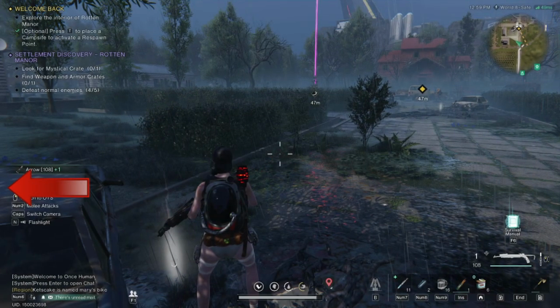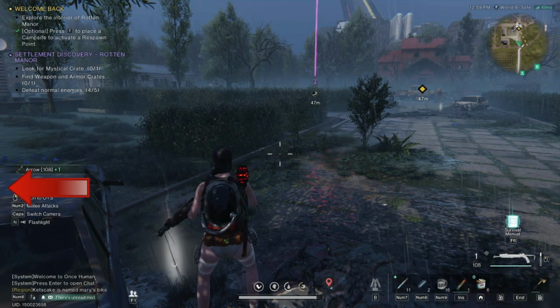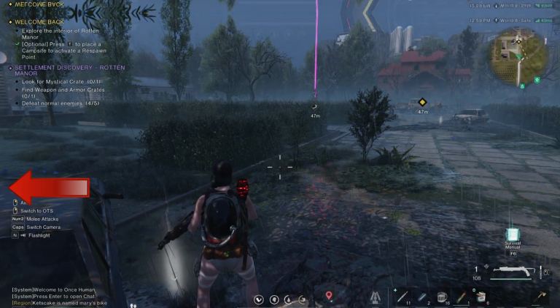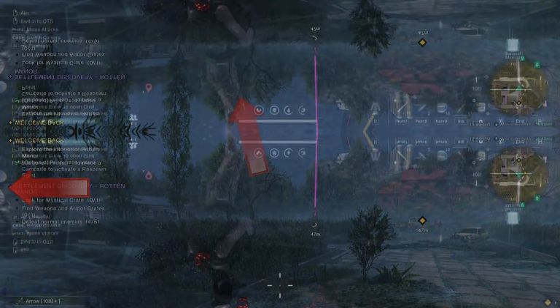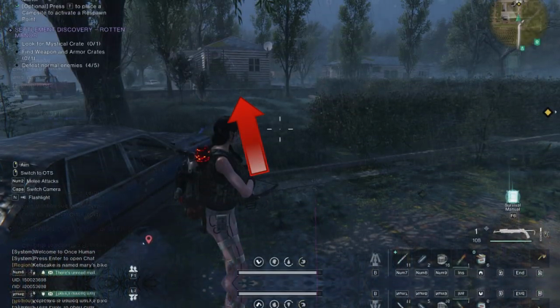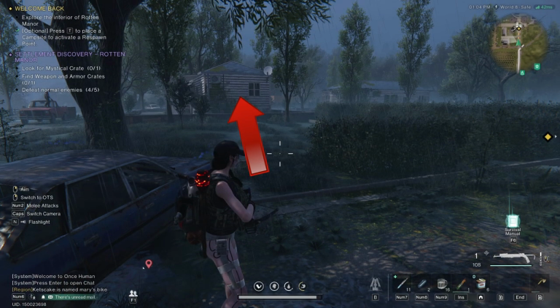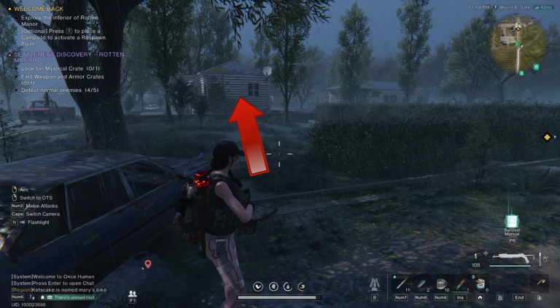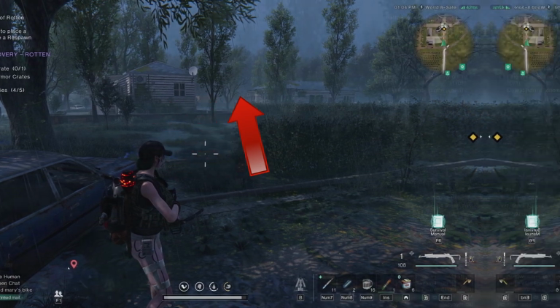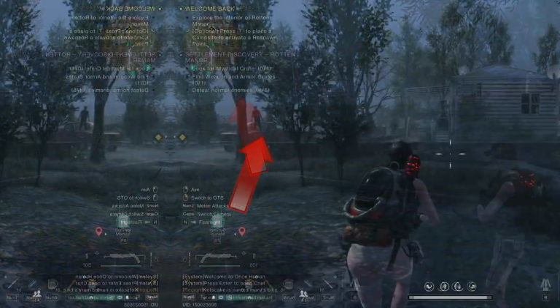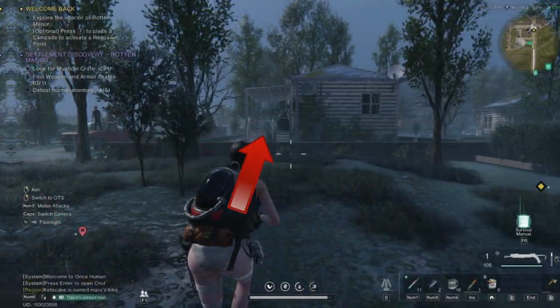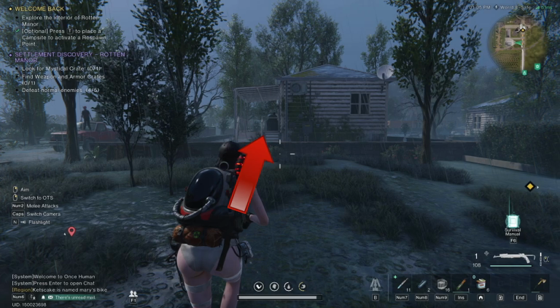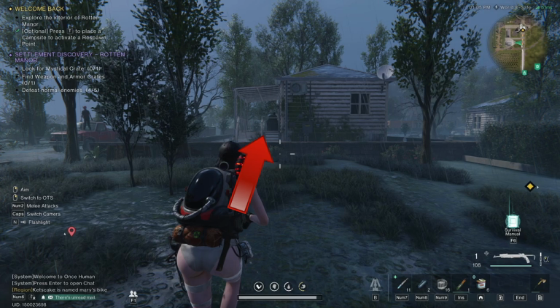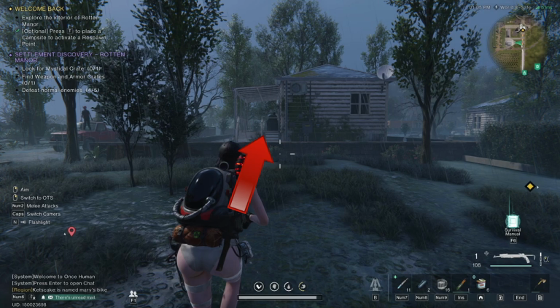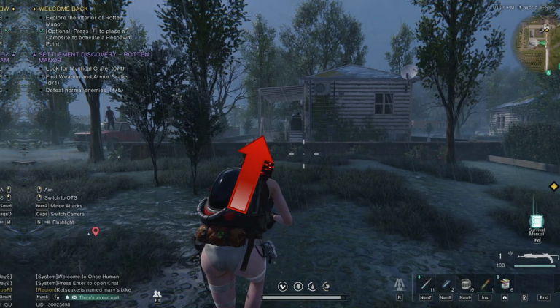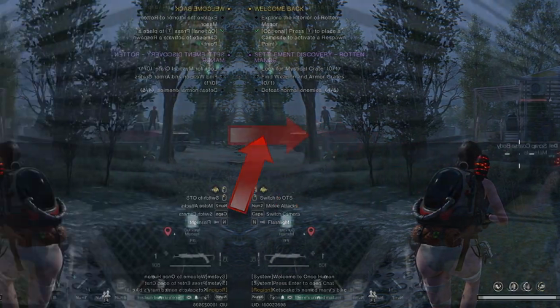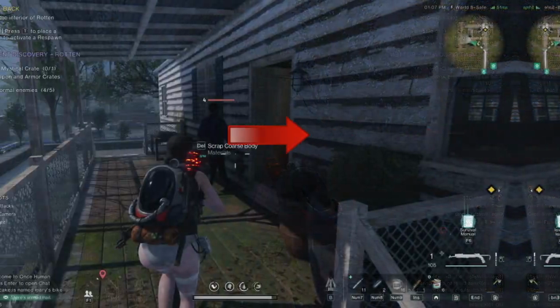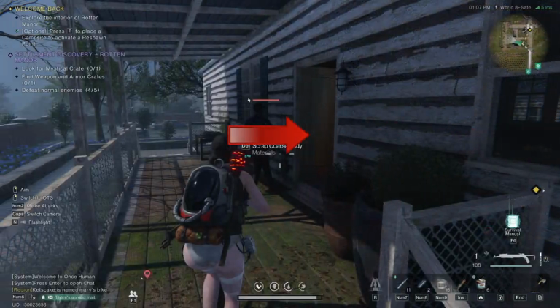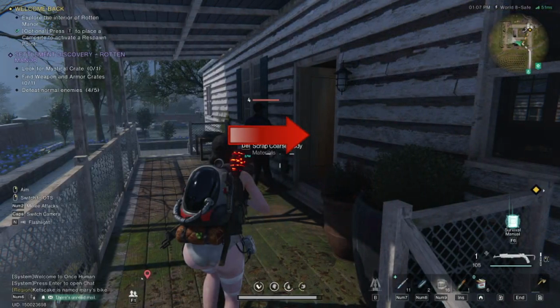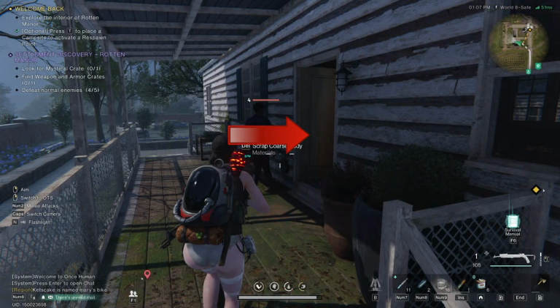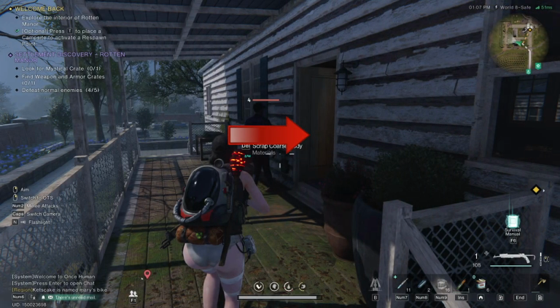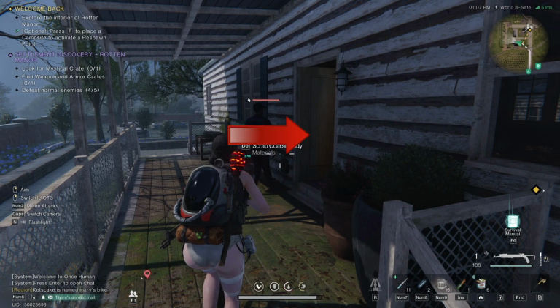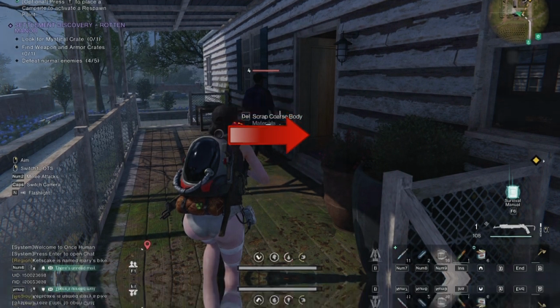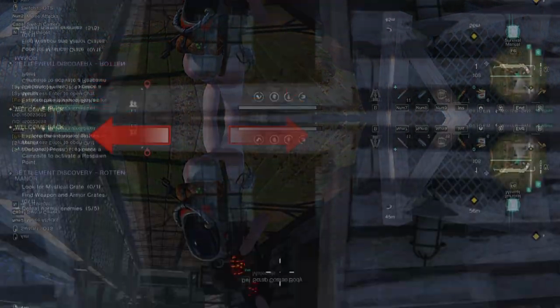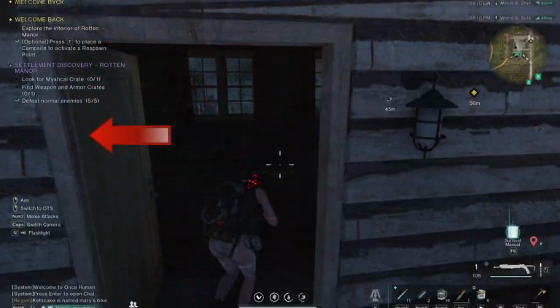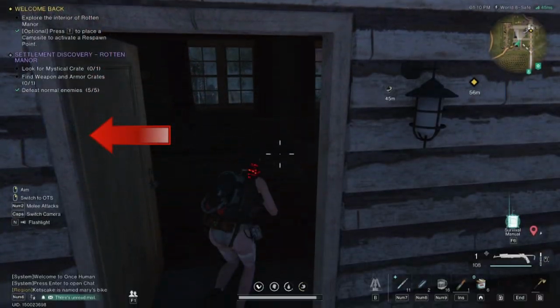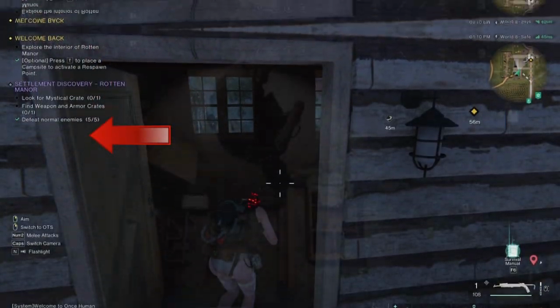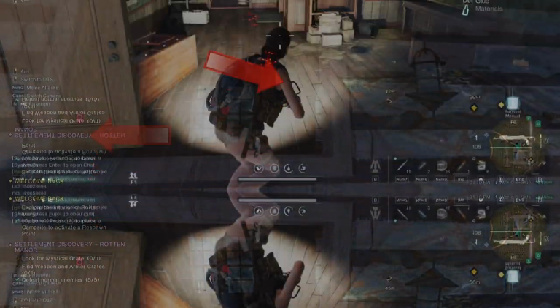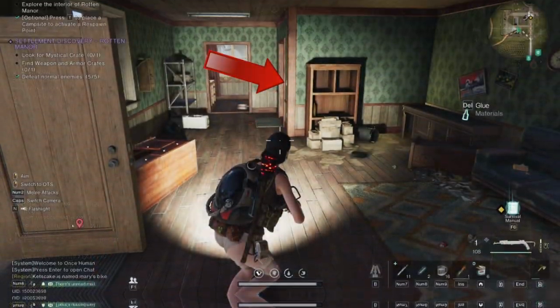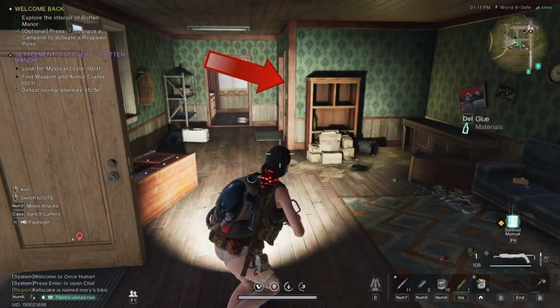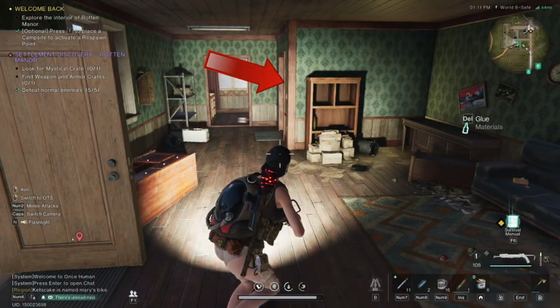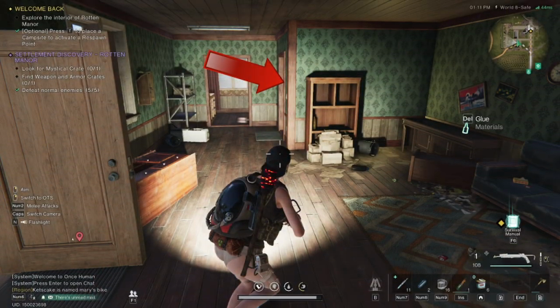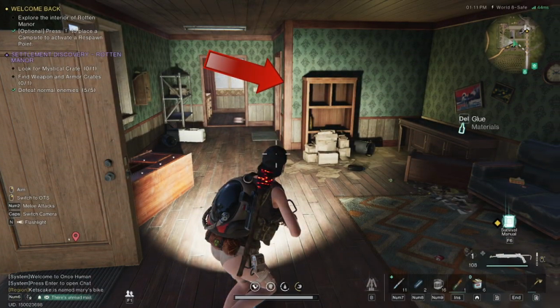Turn left here, into this white building, up these stairs, into this doorway. Turn left here, enter the room with the doormat.